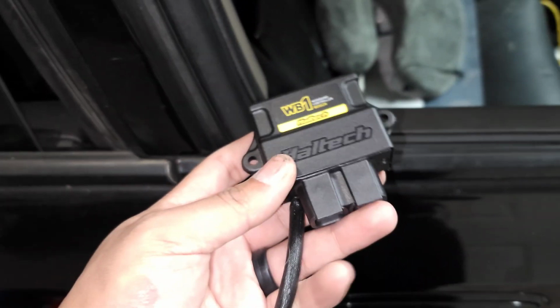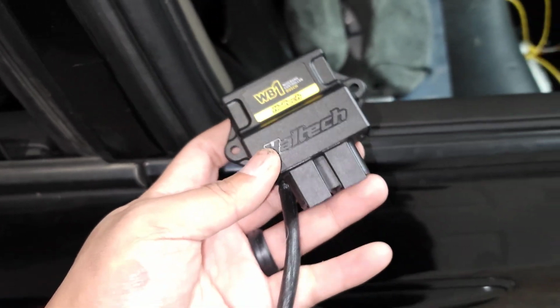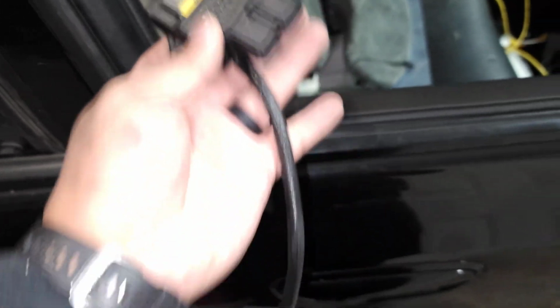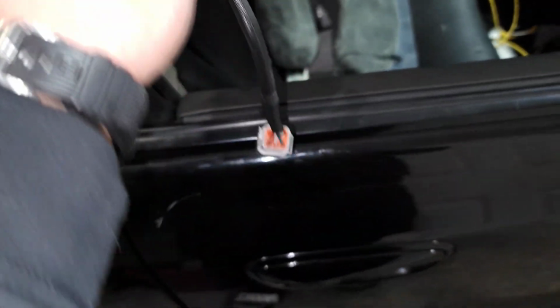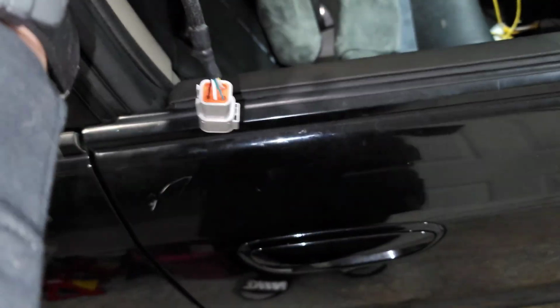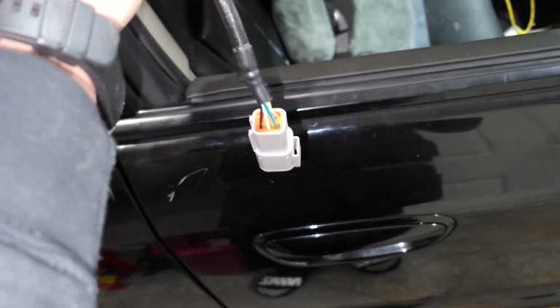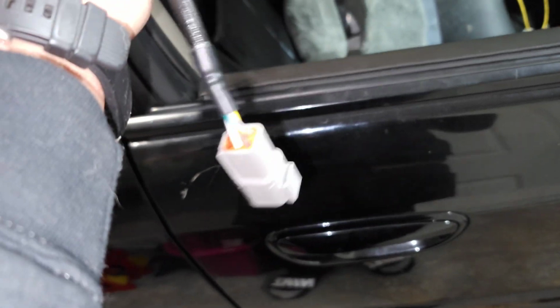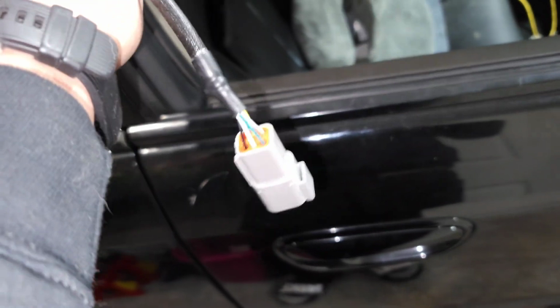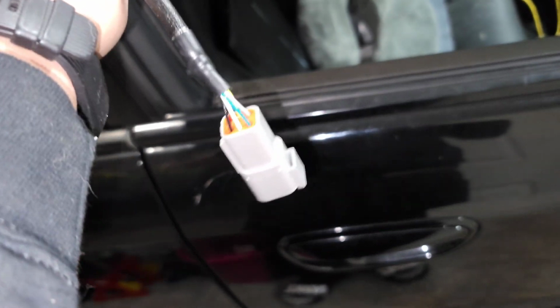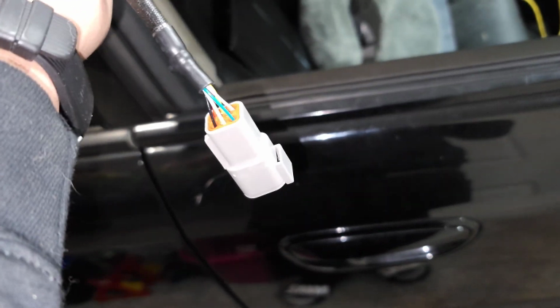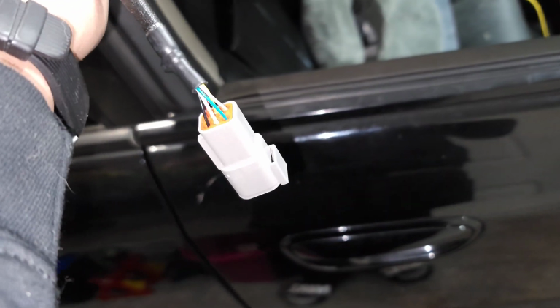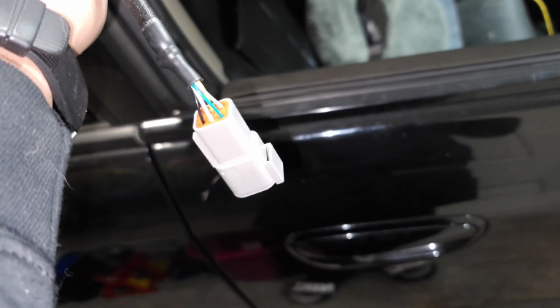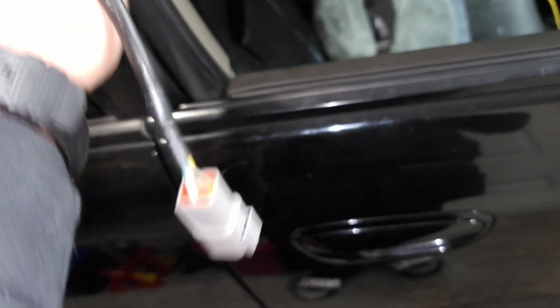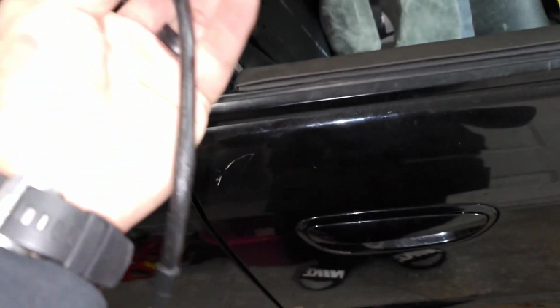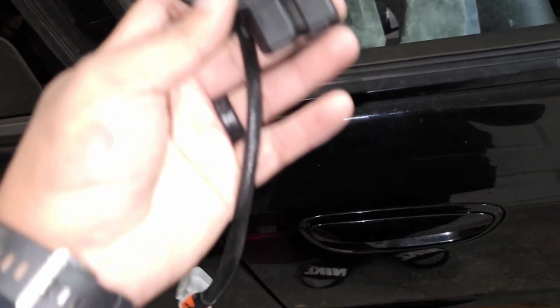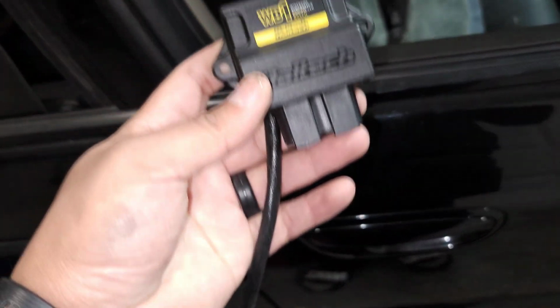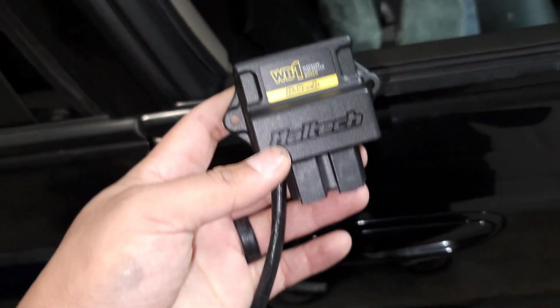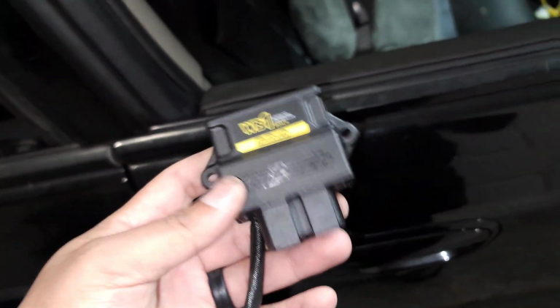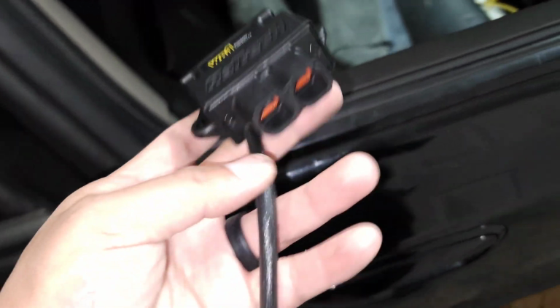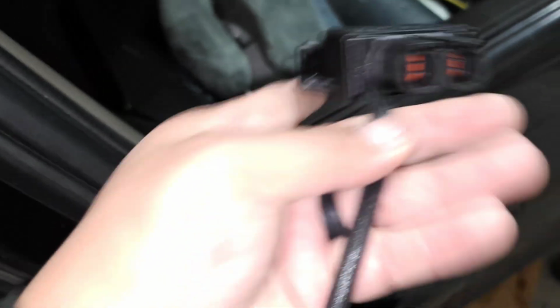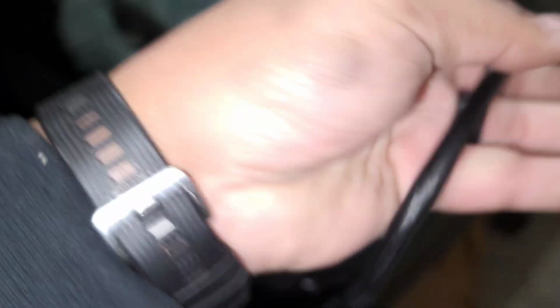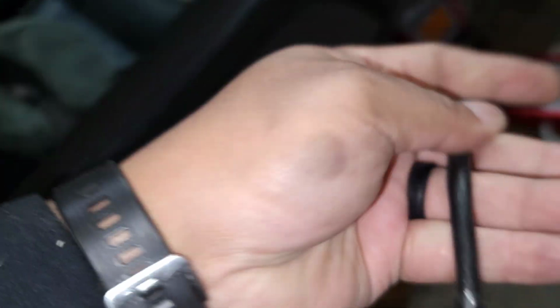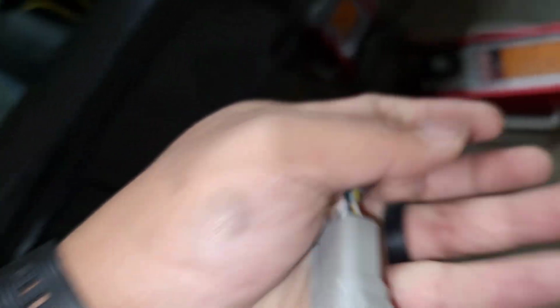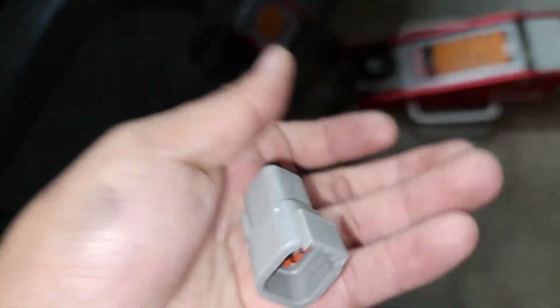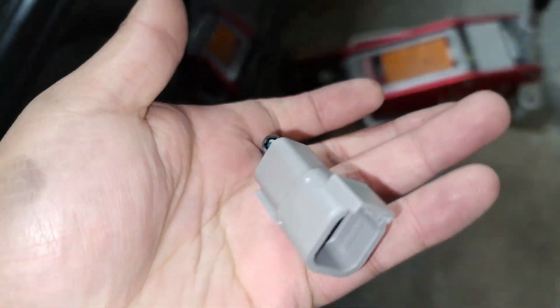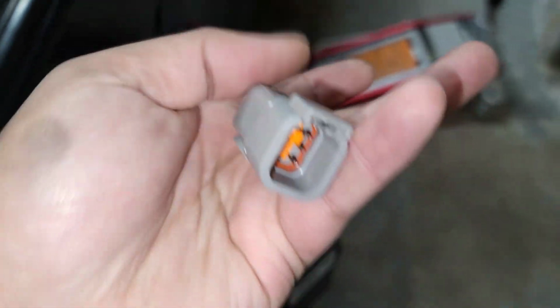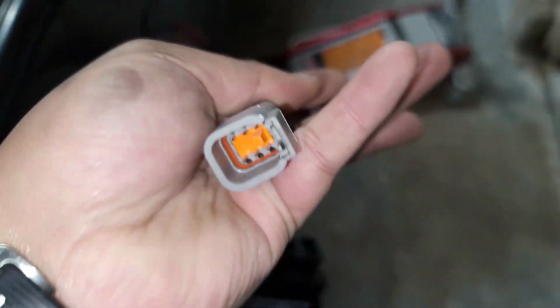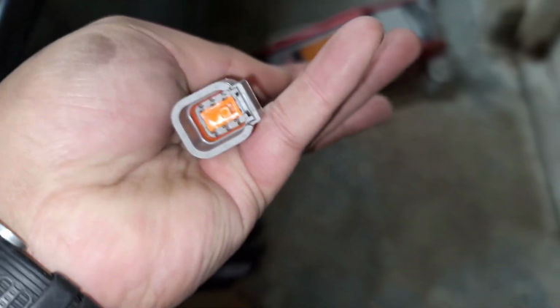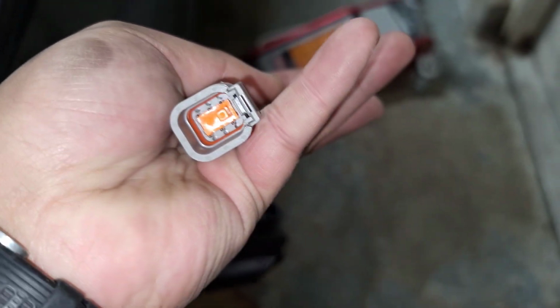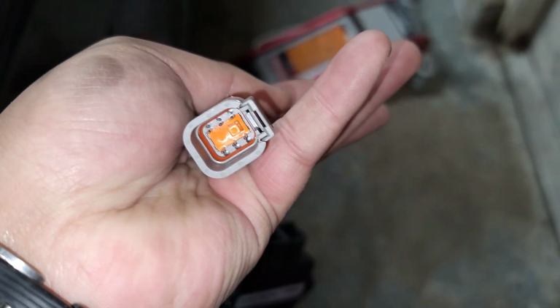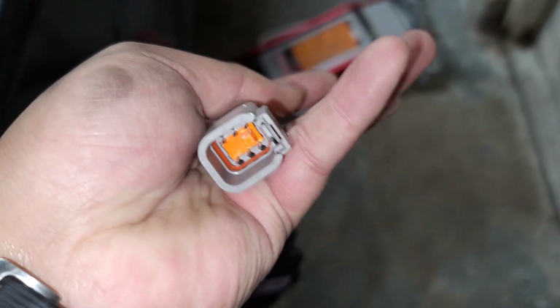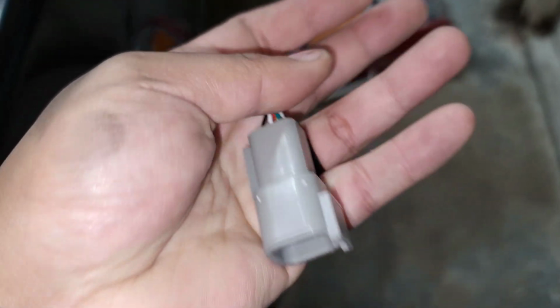Alright, grab the controller, and then that wire that I fished through the firewall — it's going to be plugged into this bad boy.